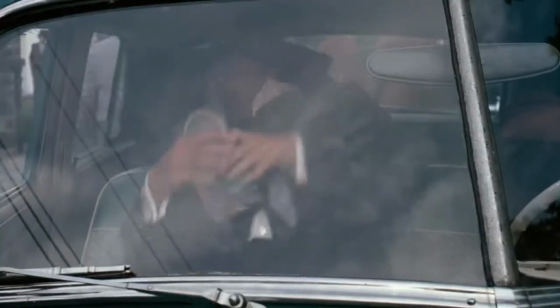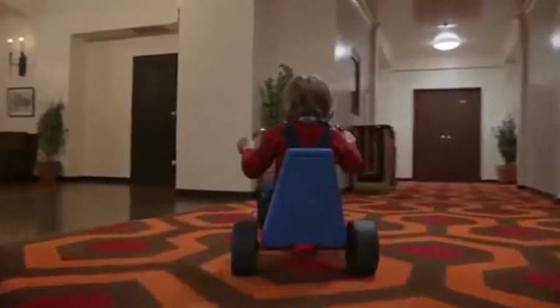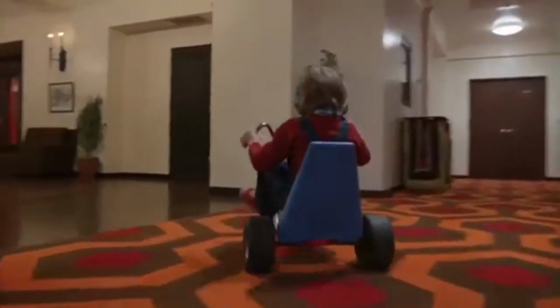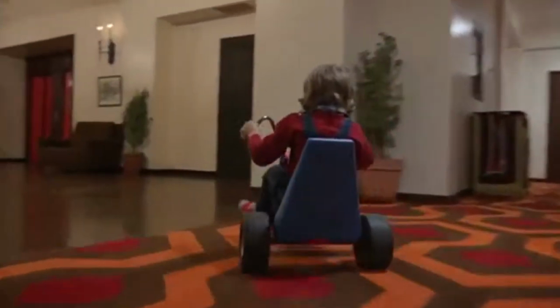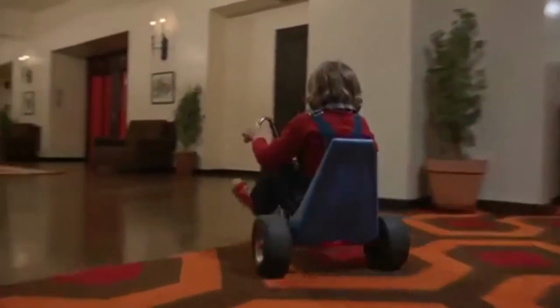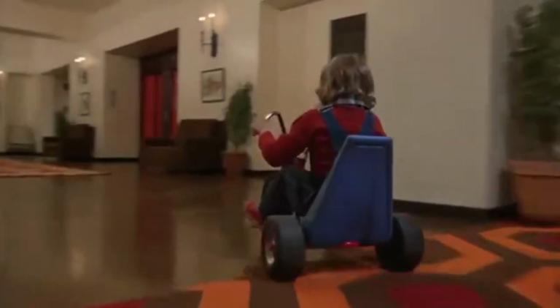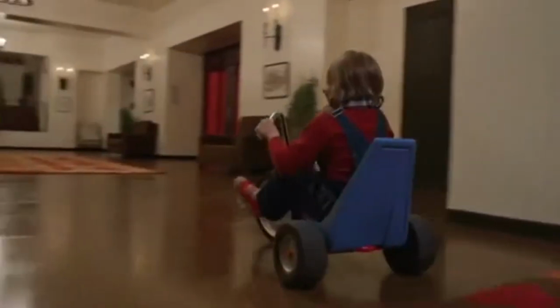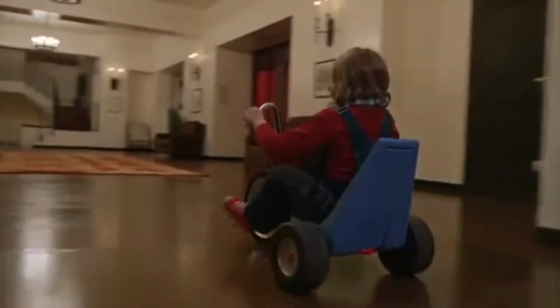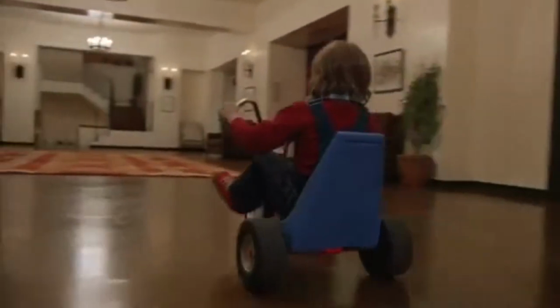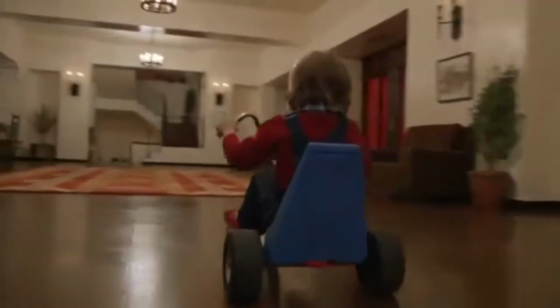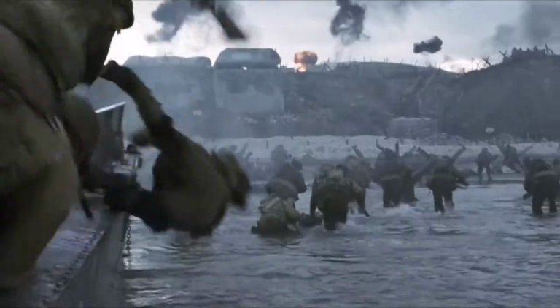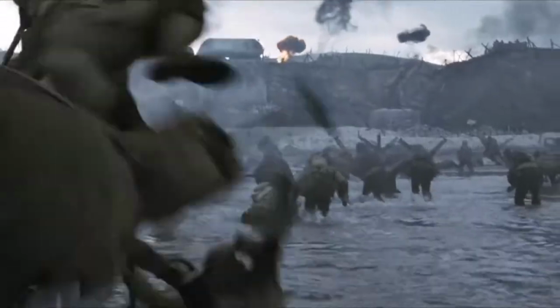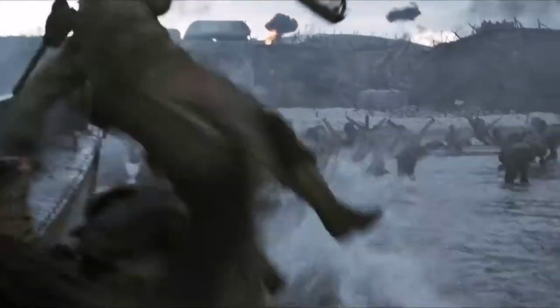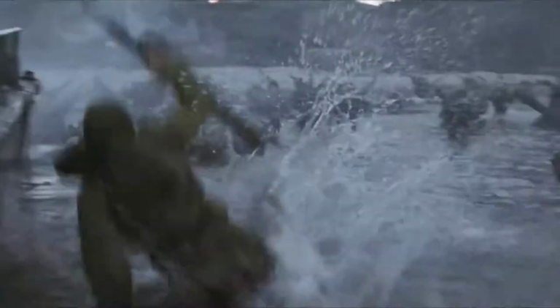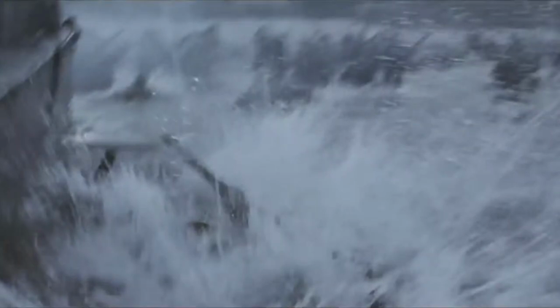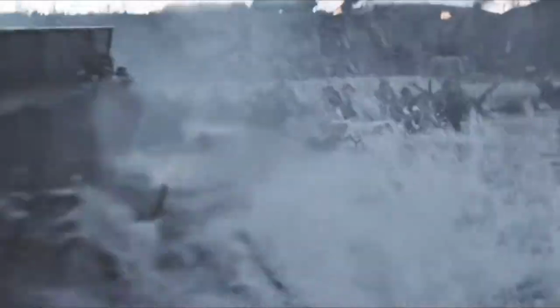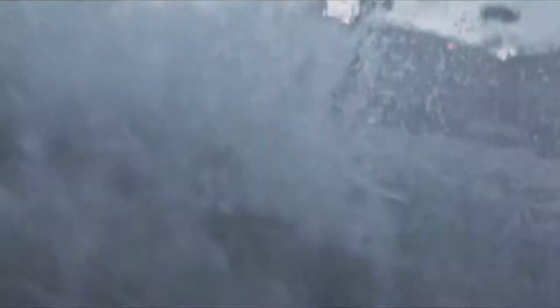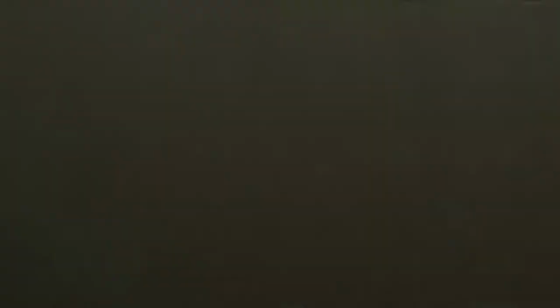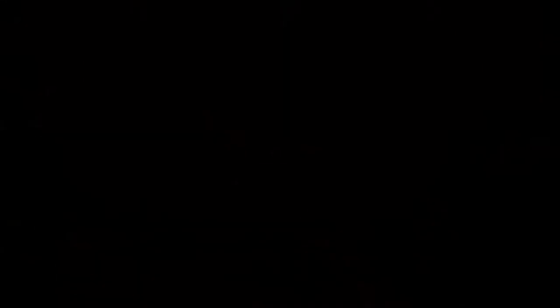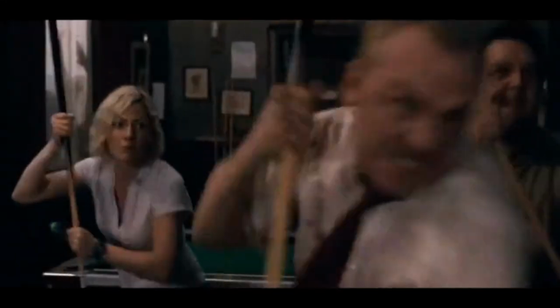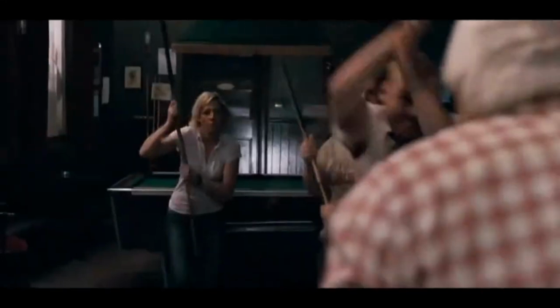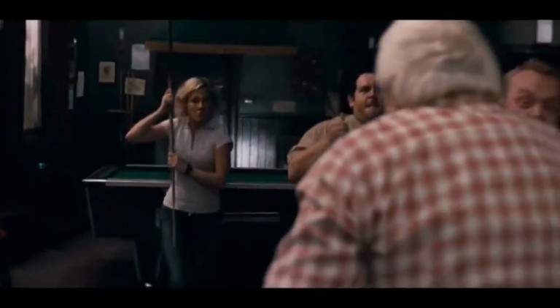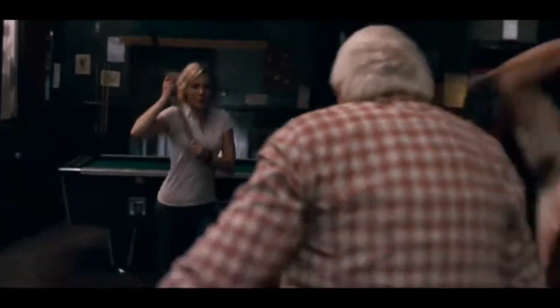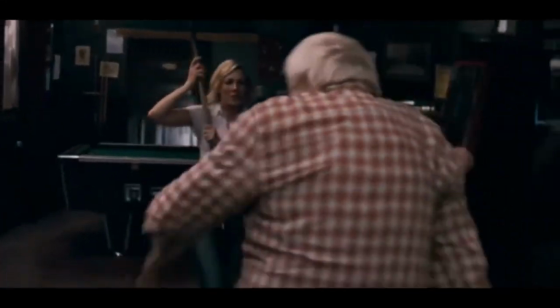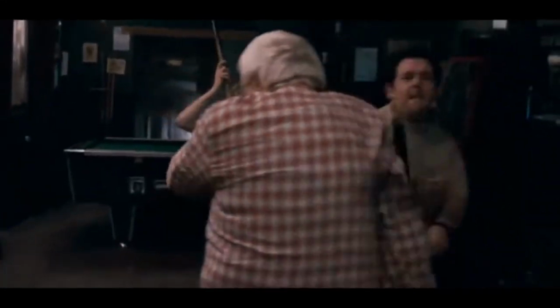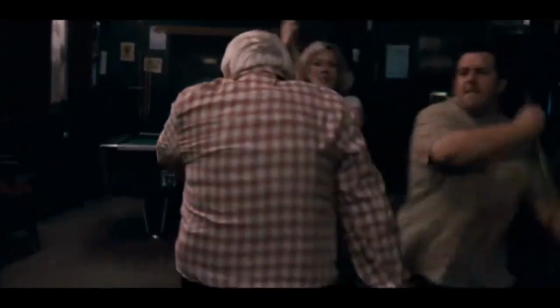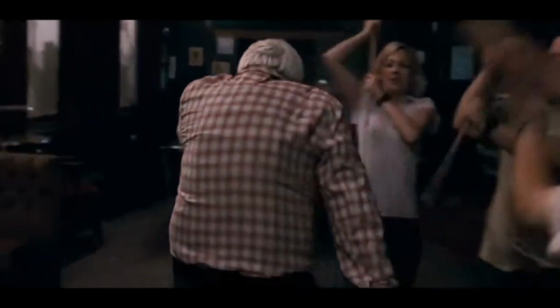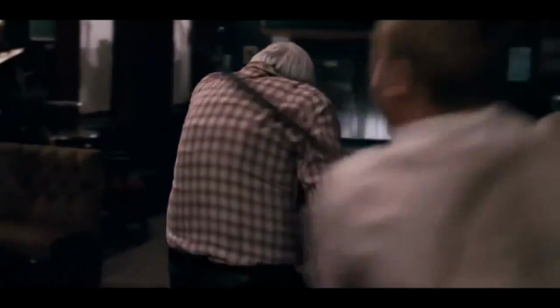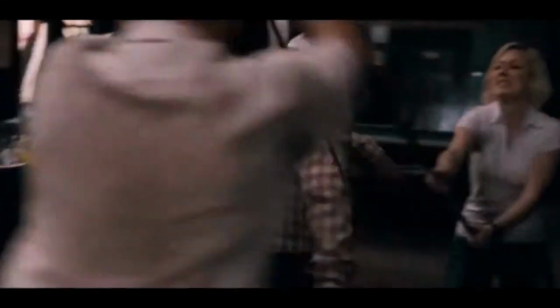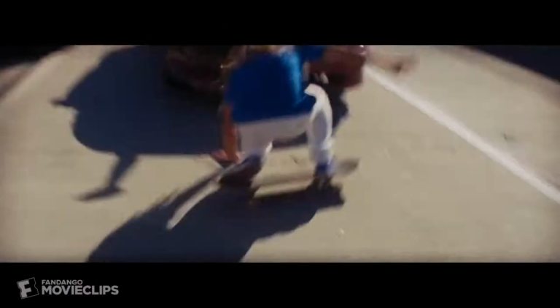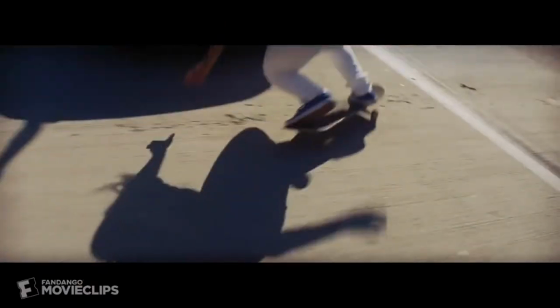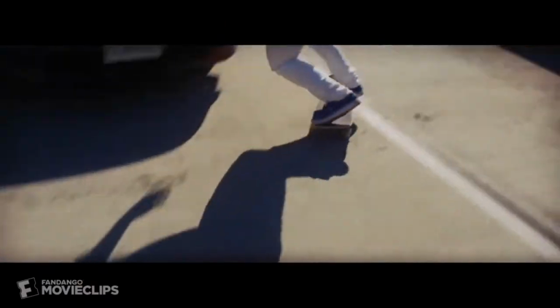Good cinematography is when you feel like you are experiencing what is happening on screen and you feel like you're actually there rather than just watching.